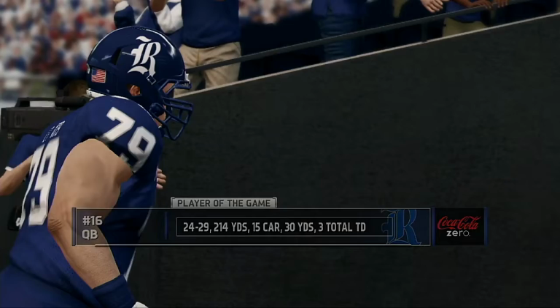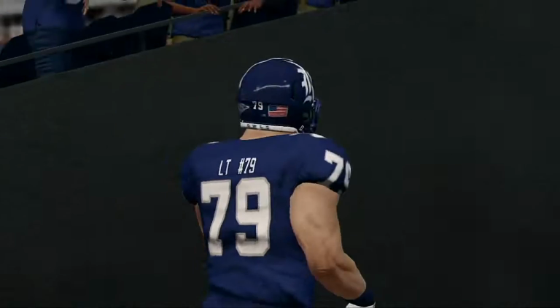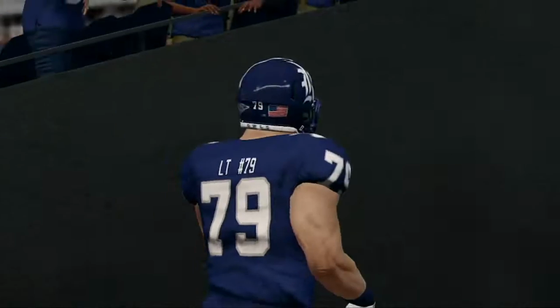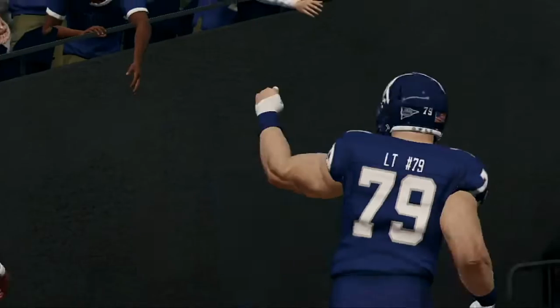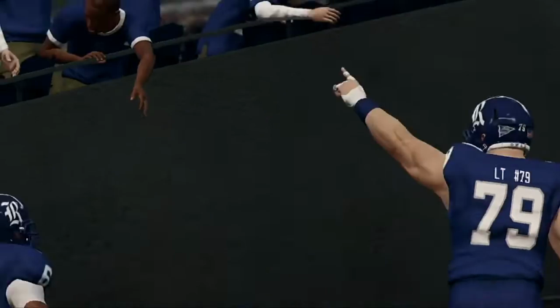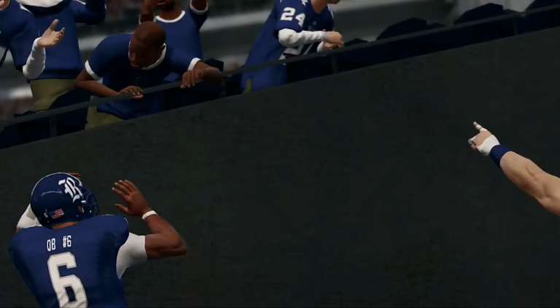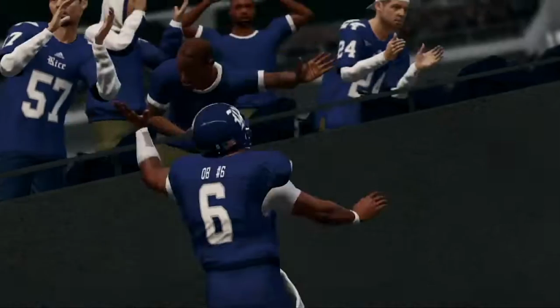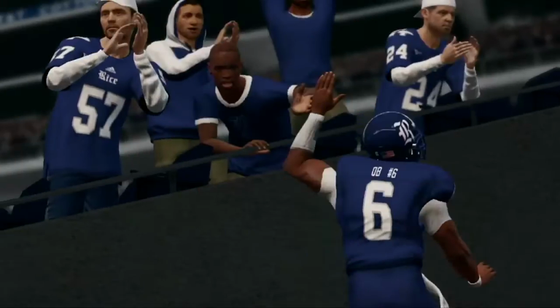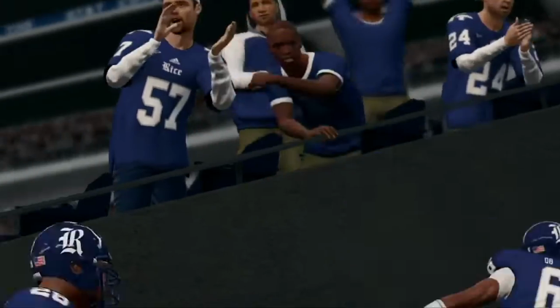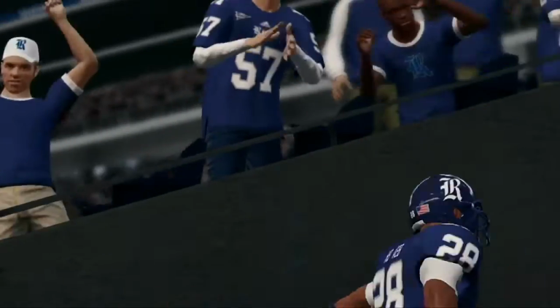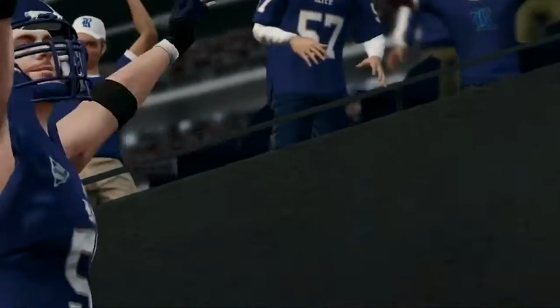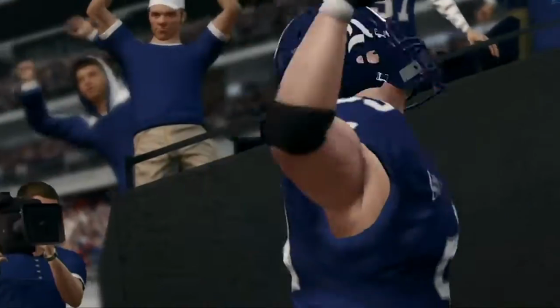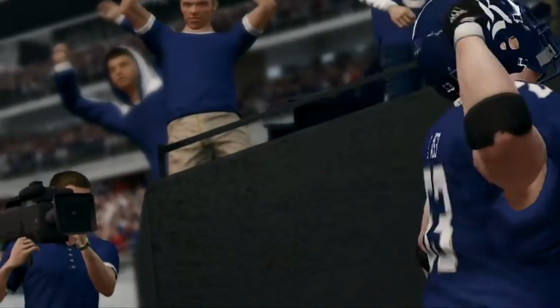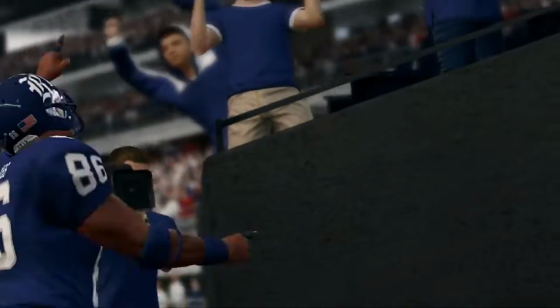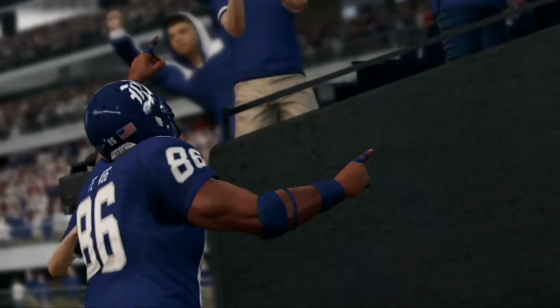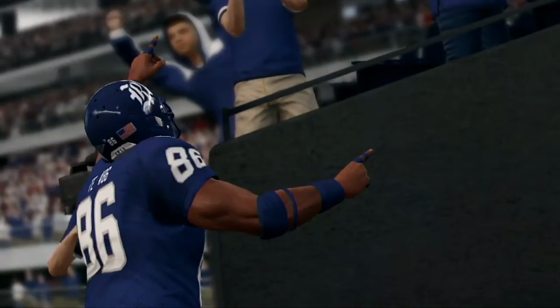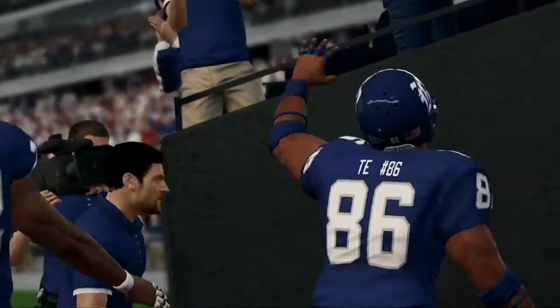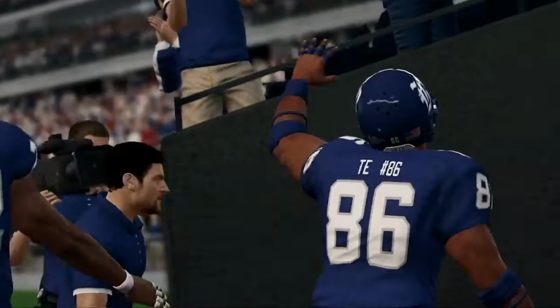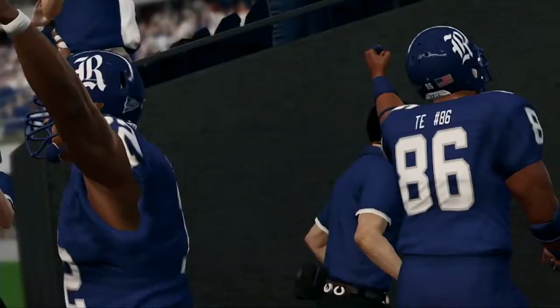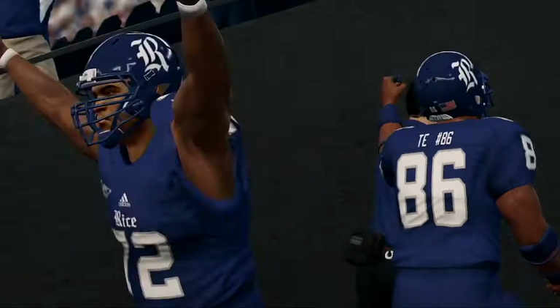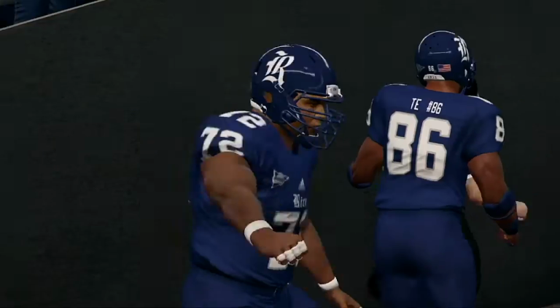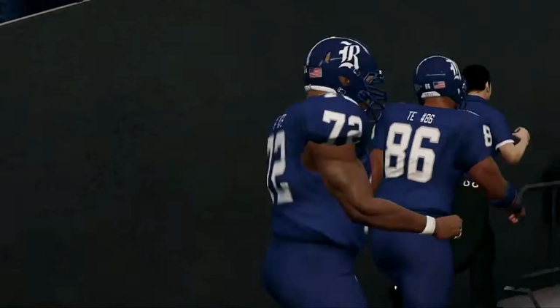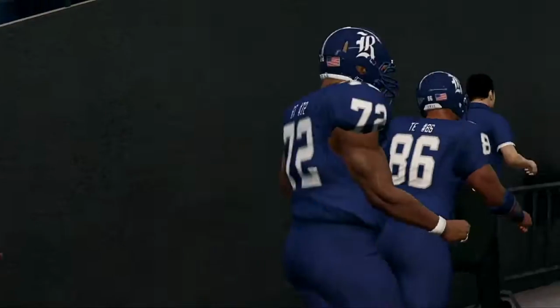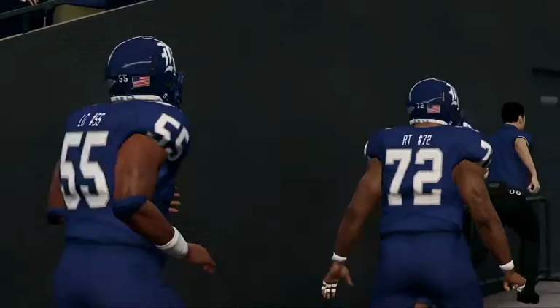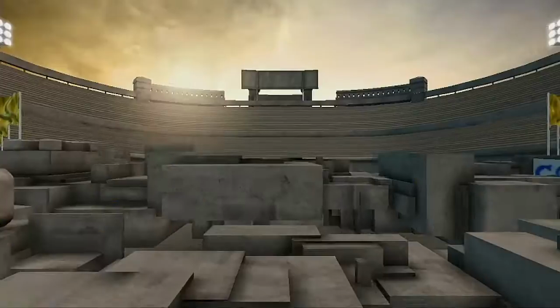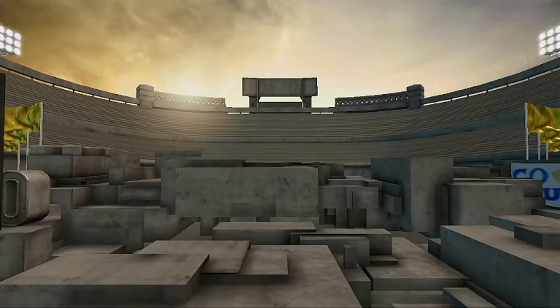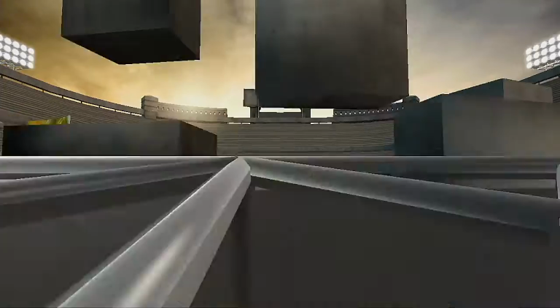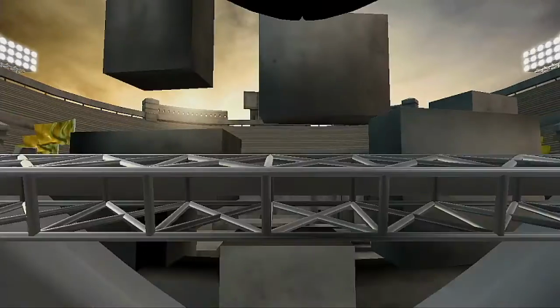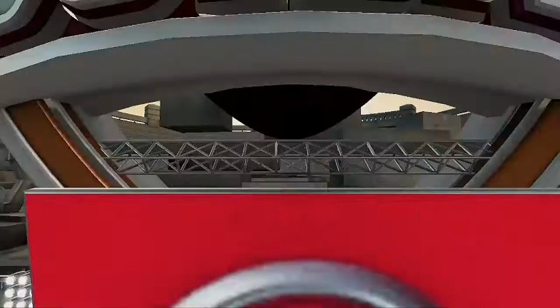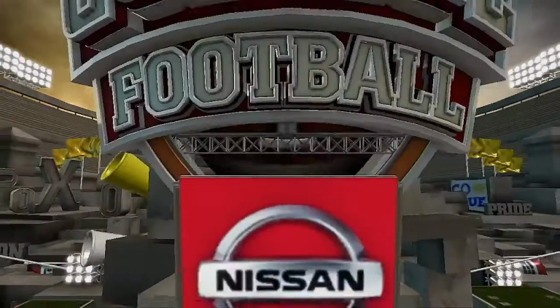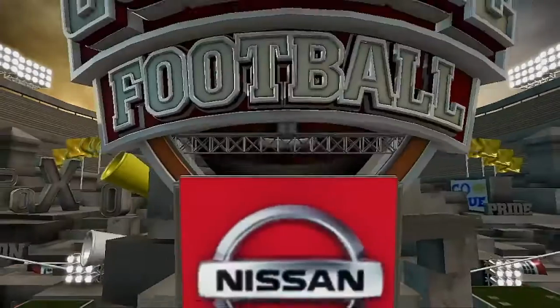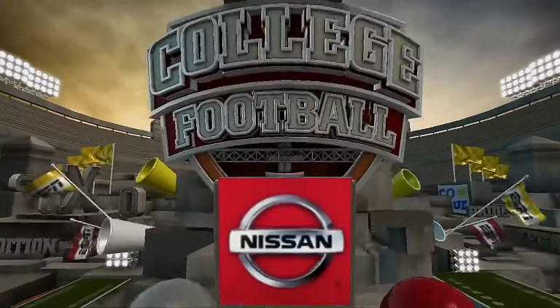That's going to do it for this presentation of NCAA Football 14. For Kirk Herbstreit, this is Brad Nessler saying goodbye.